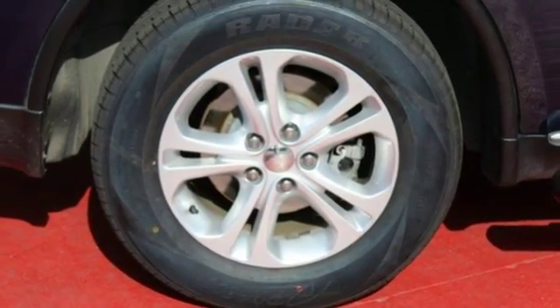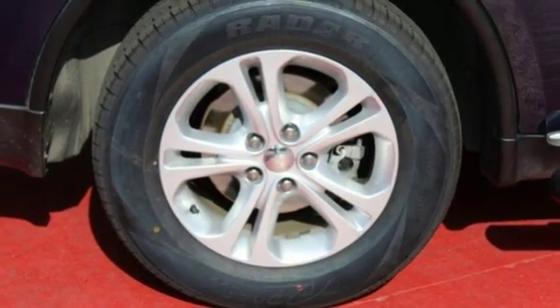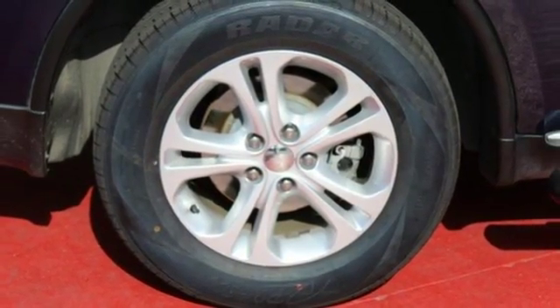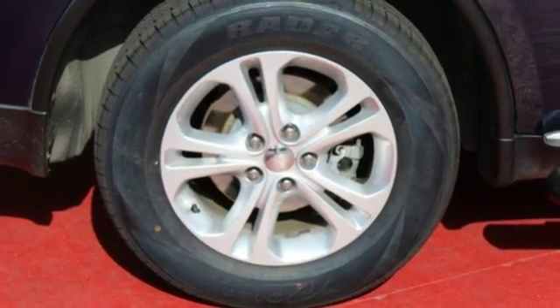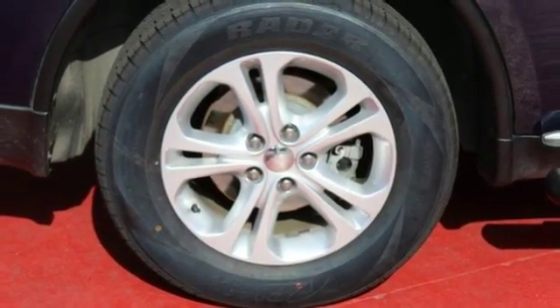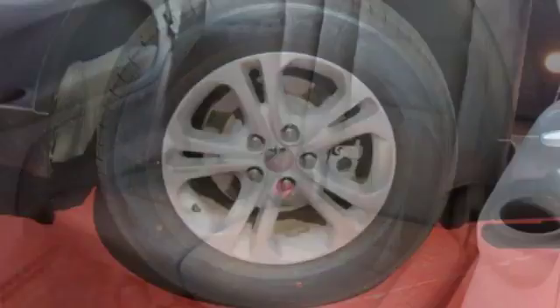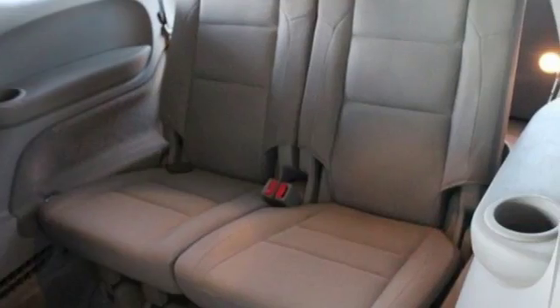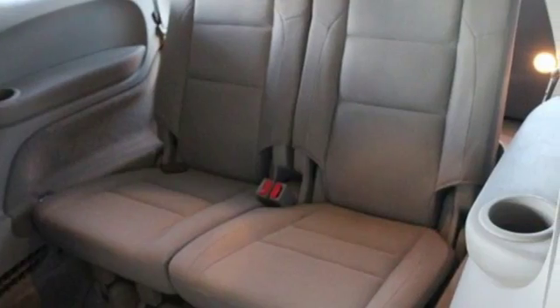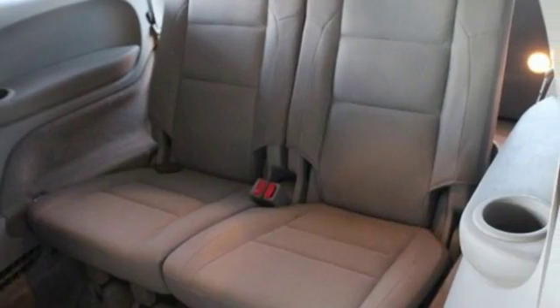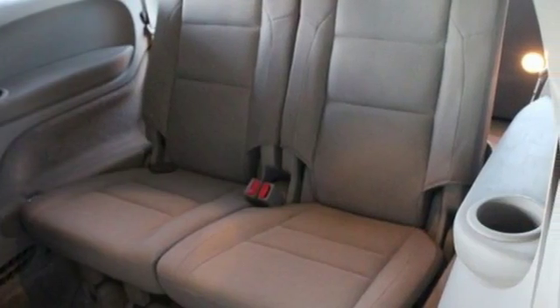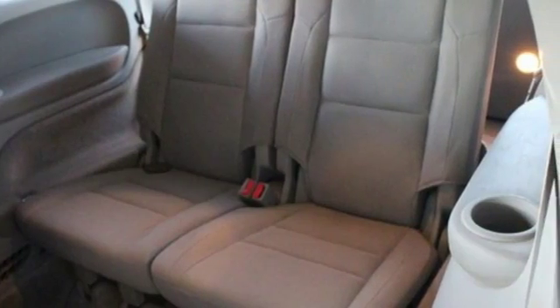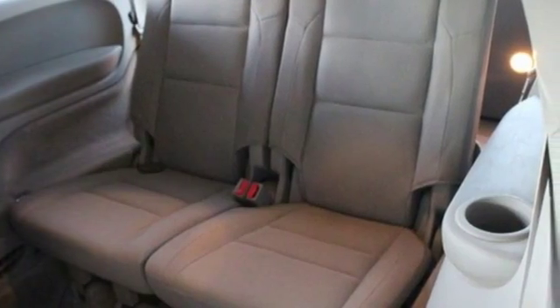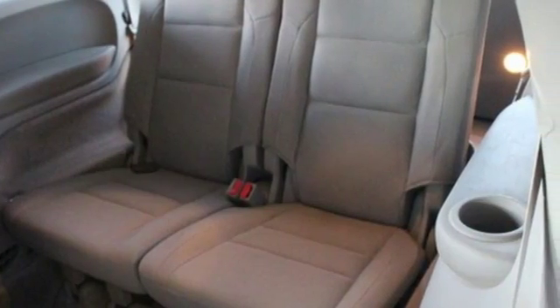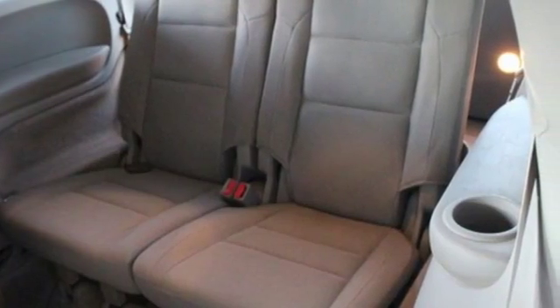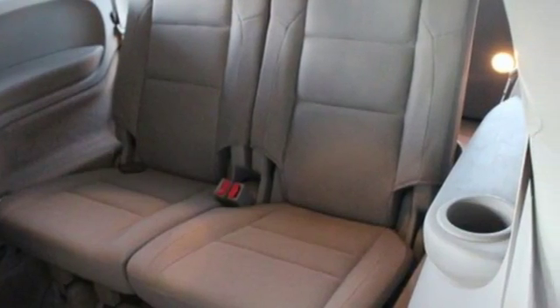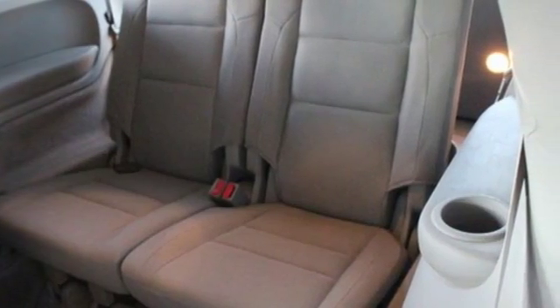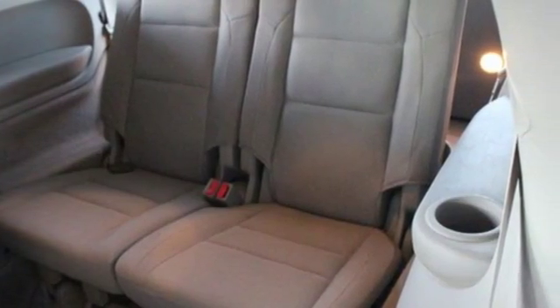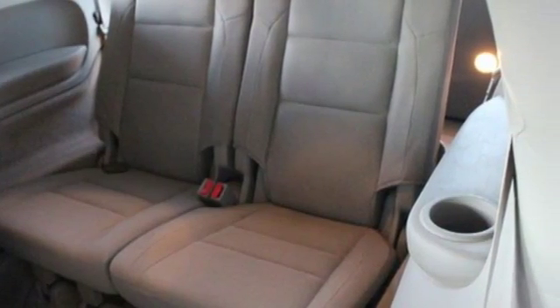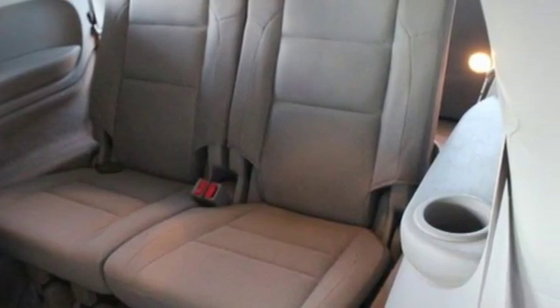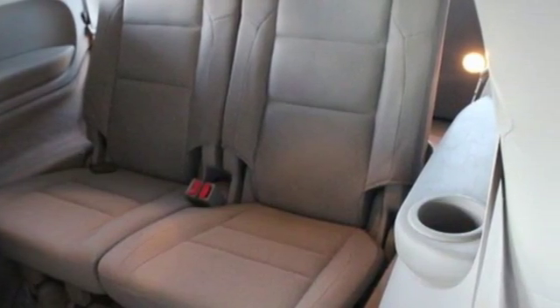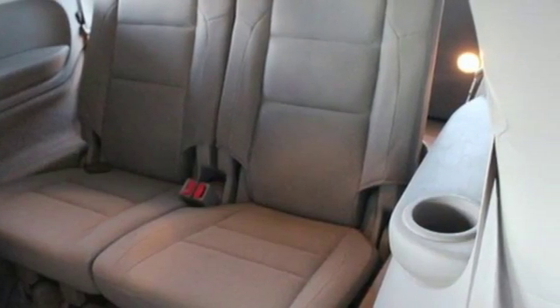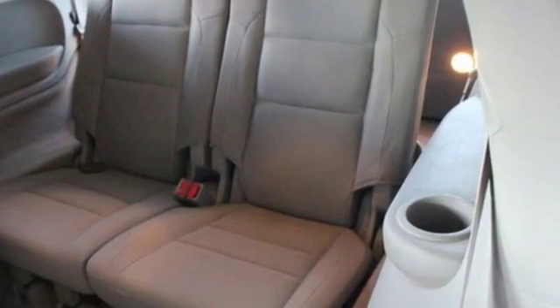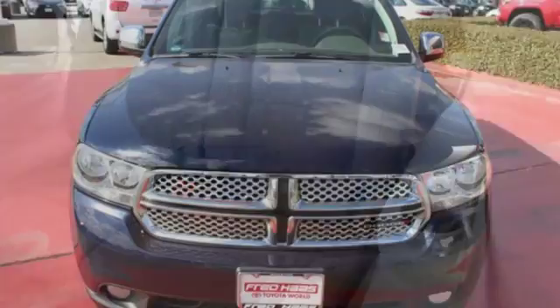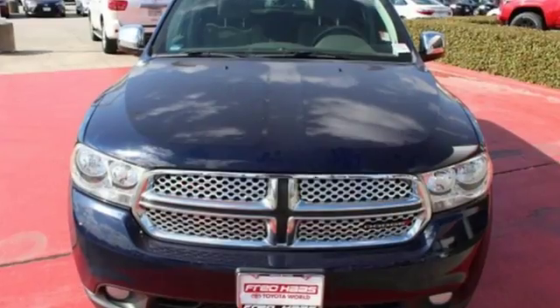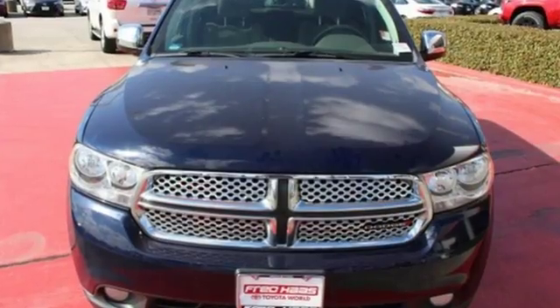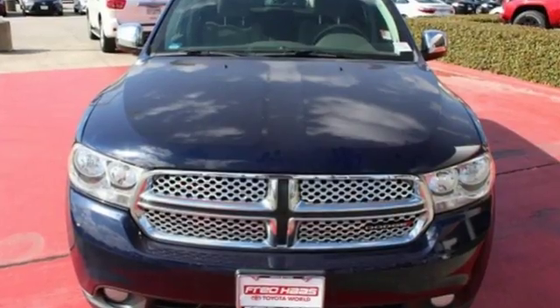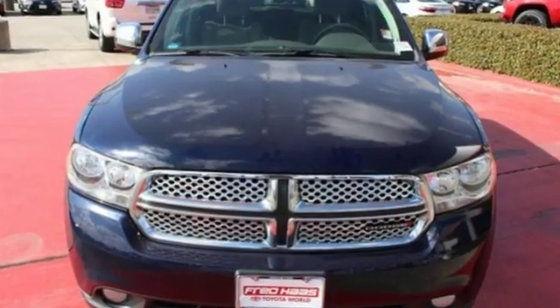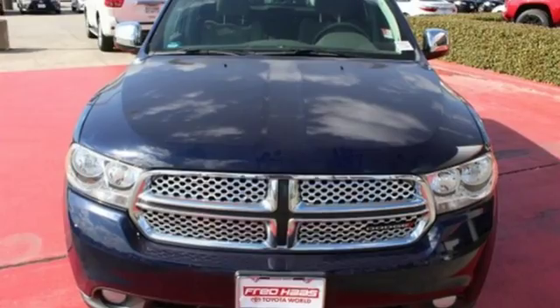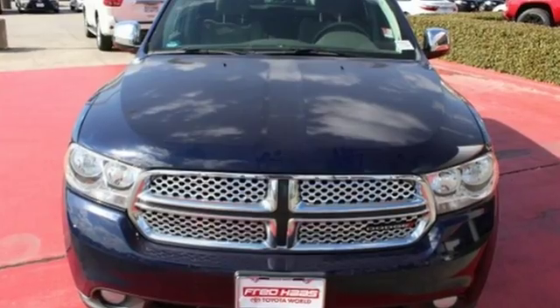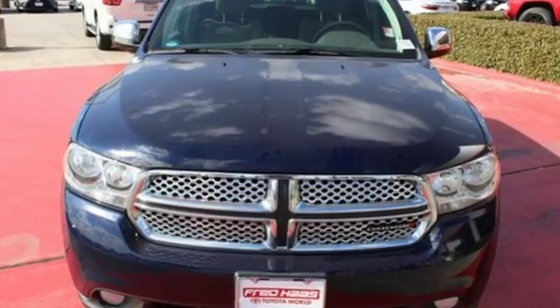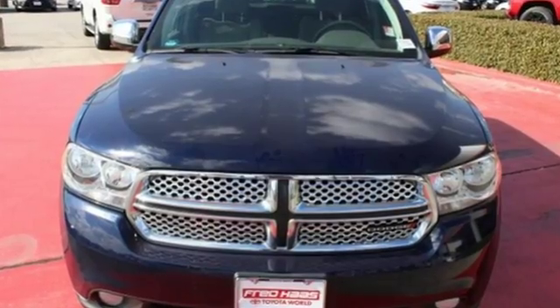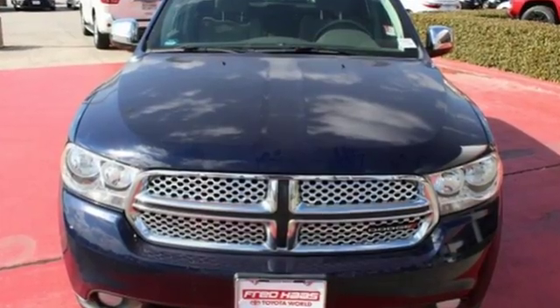The 2013 Durango boasts incredible towing capacity. Don't you want to drive the best? Come check it out today.